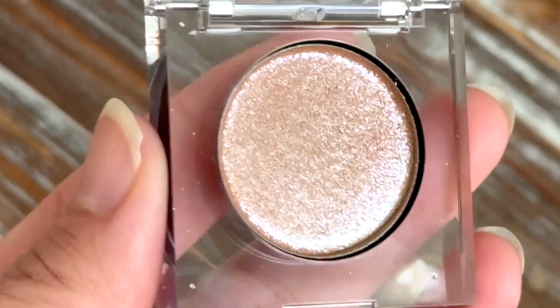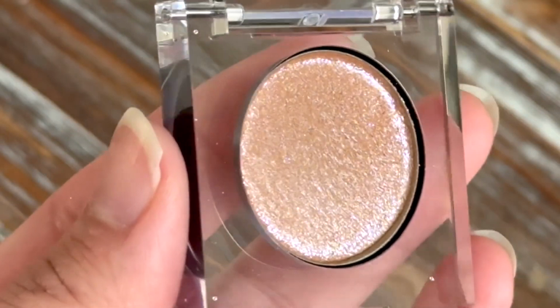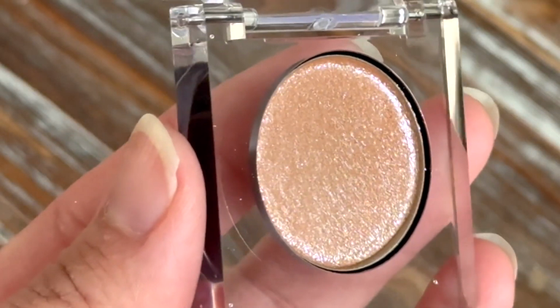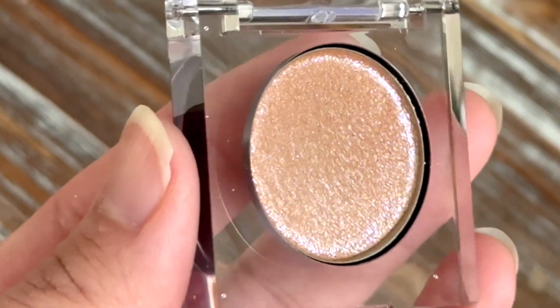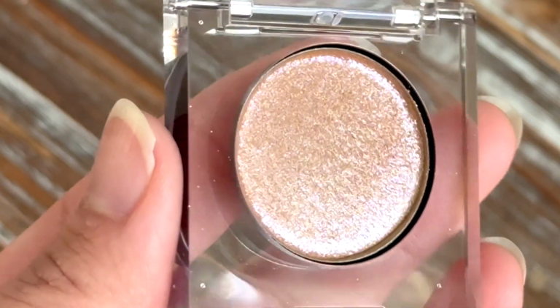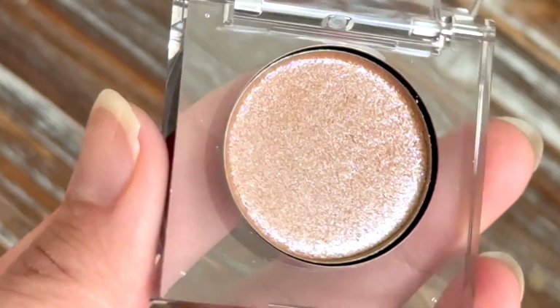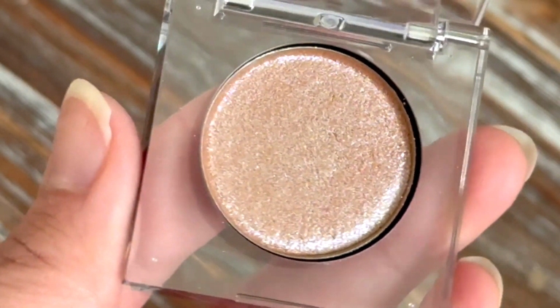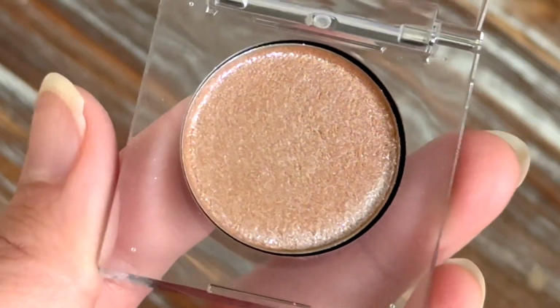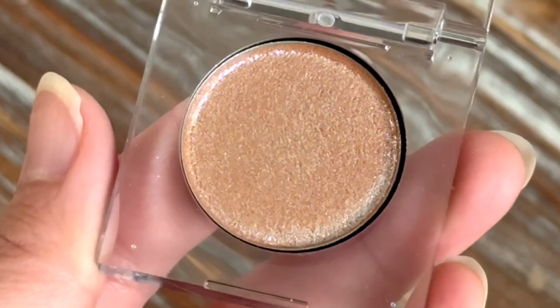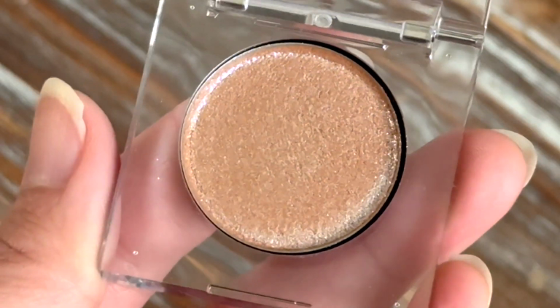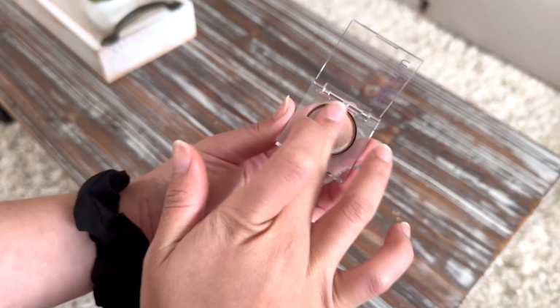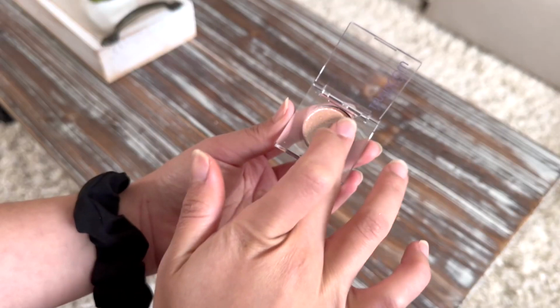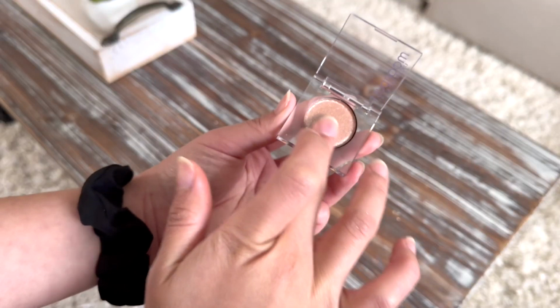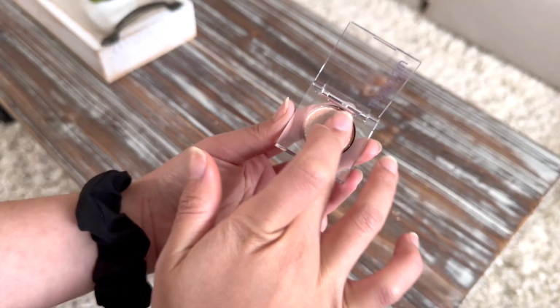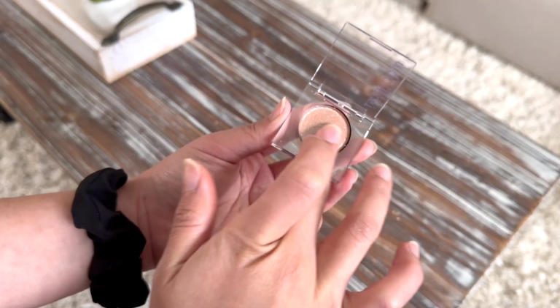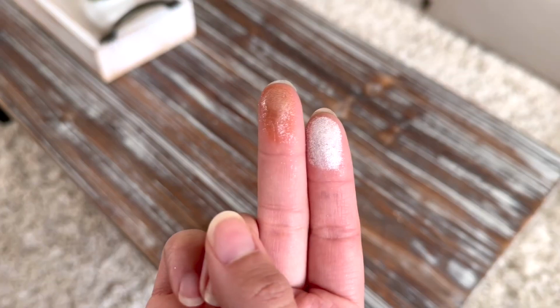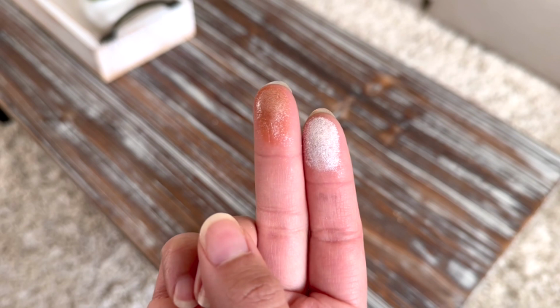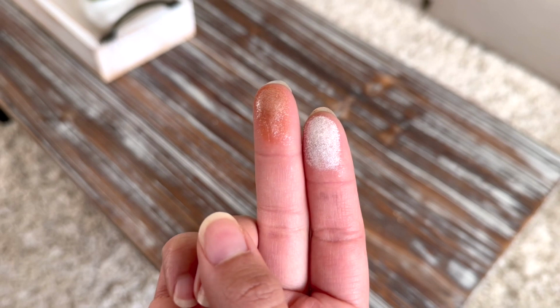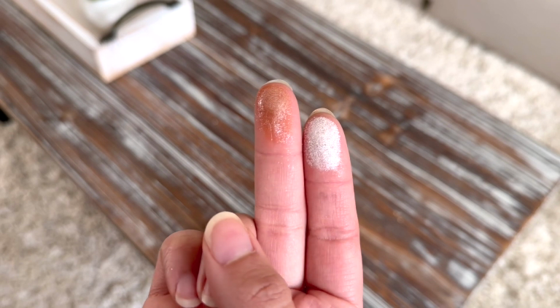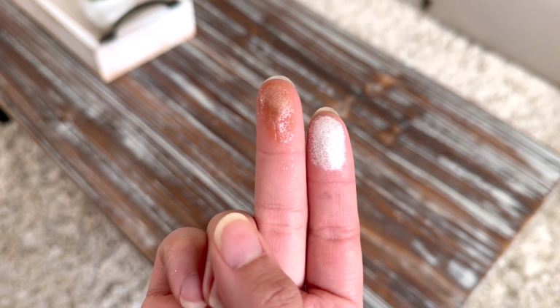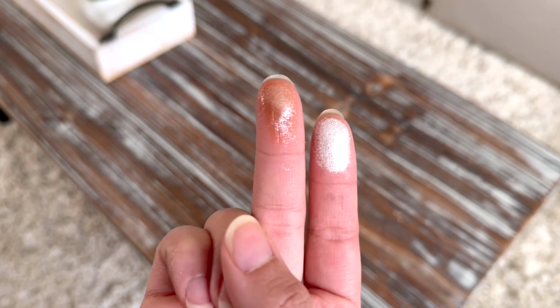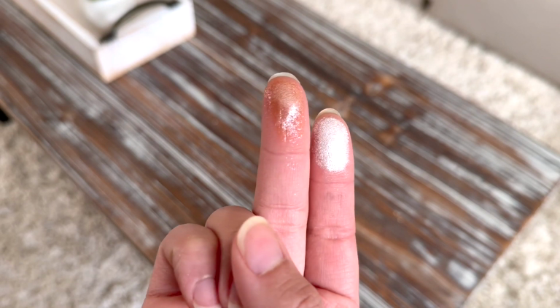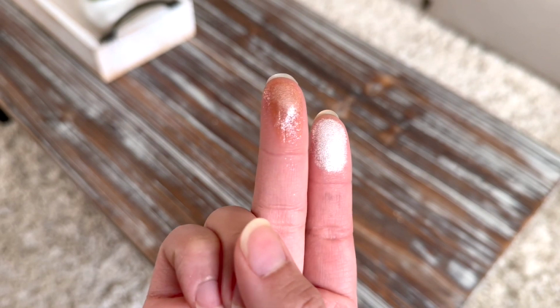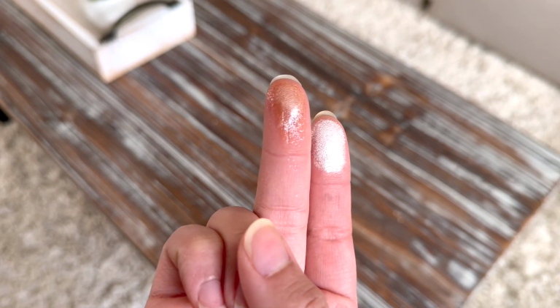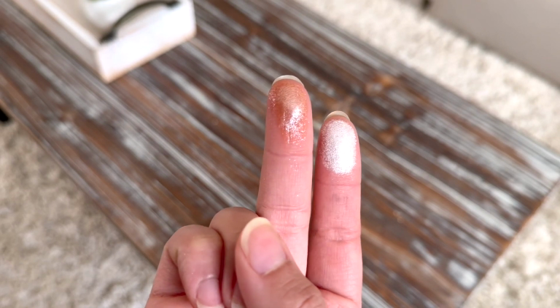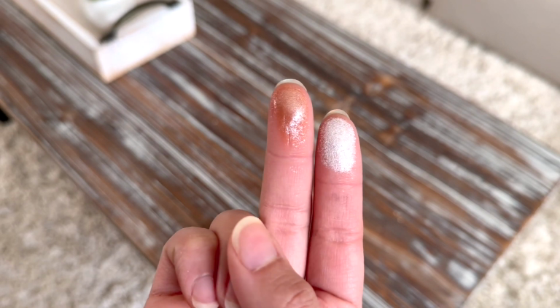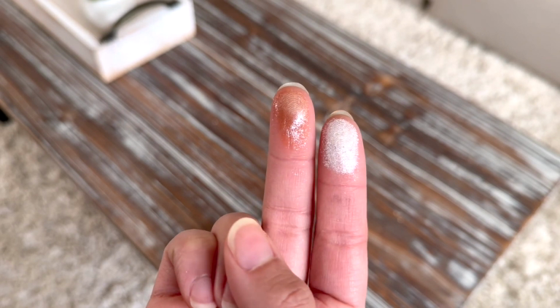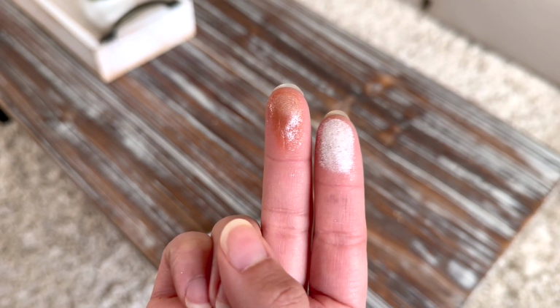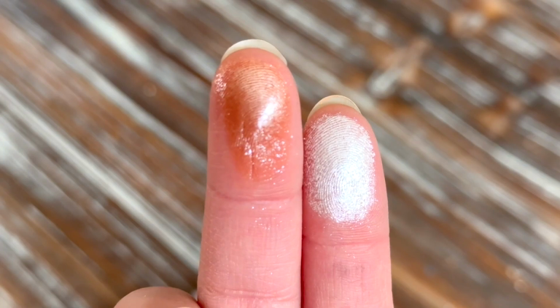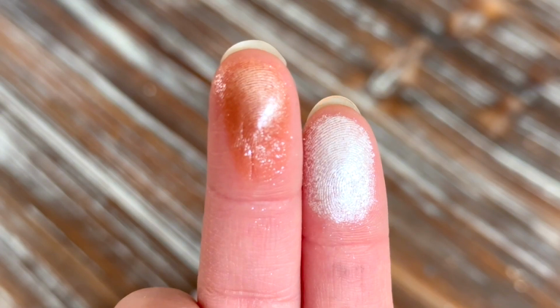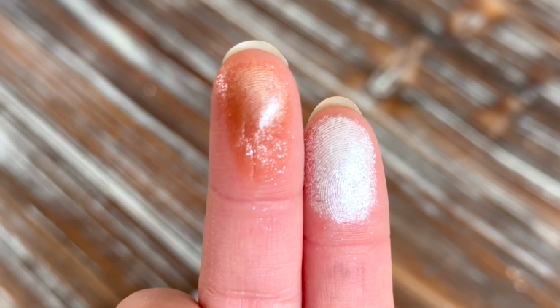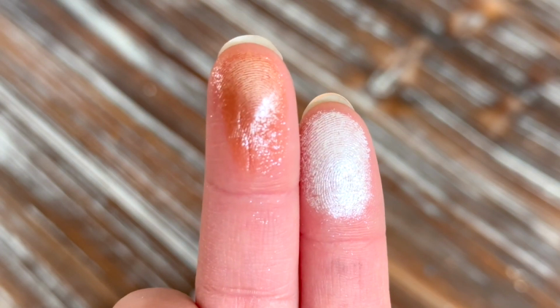I love this on the lid, and this is the comparison between the two shades. This is amazing together.